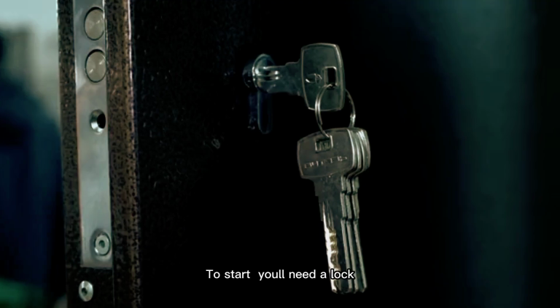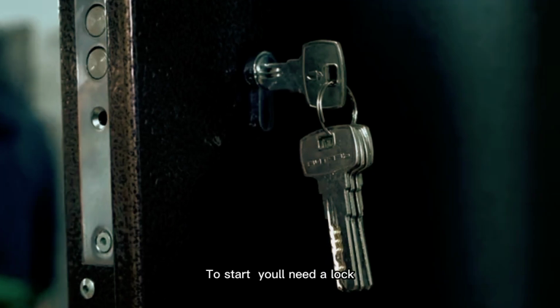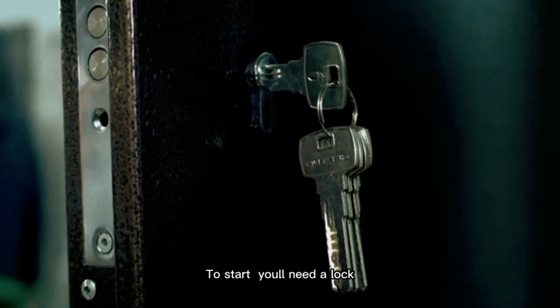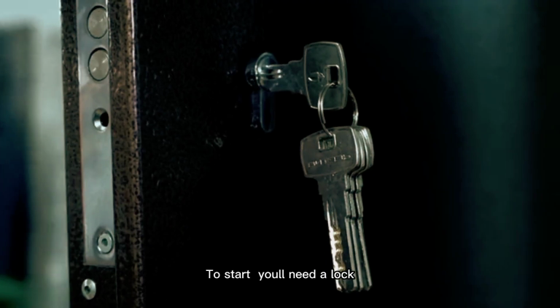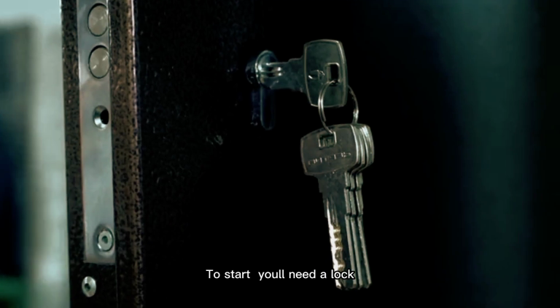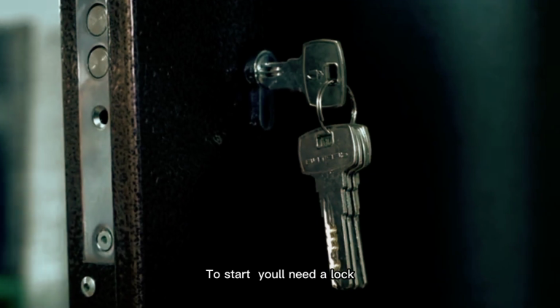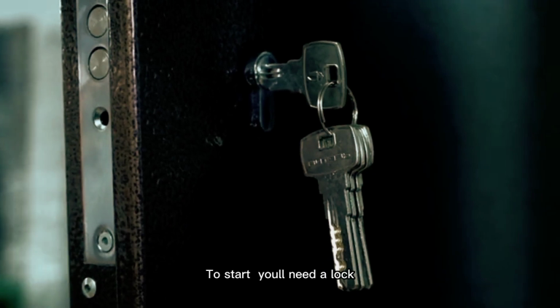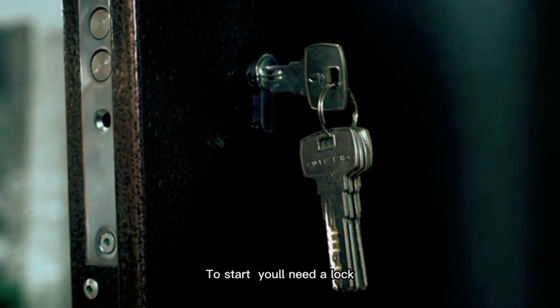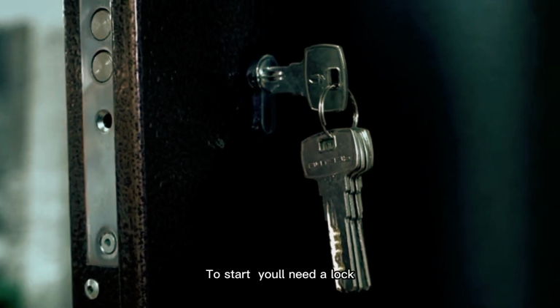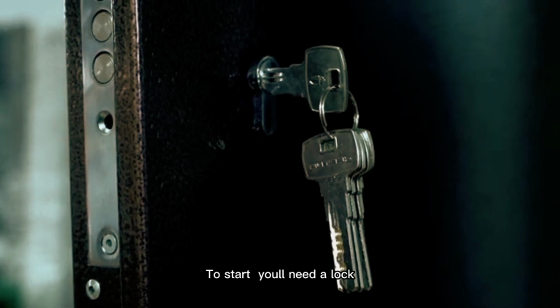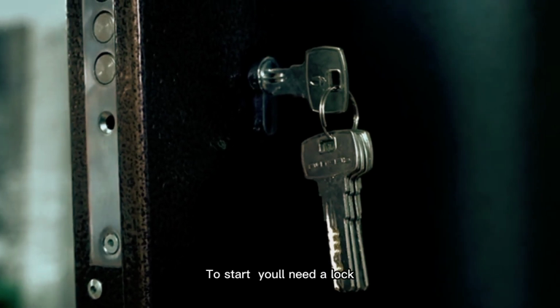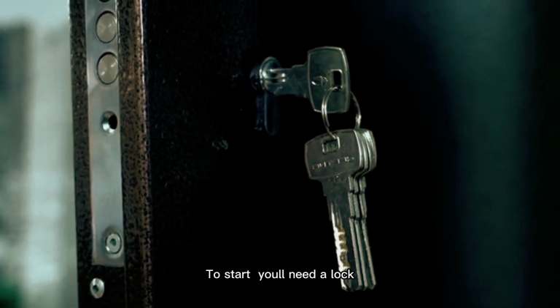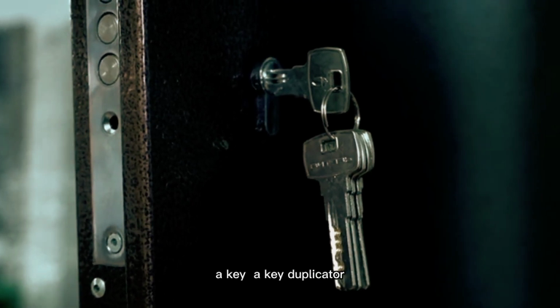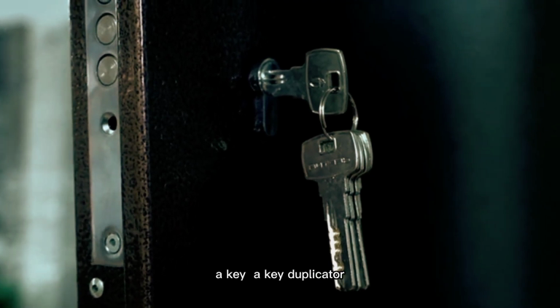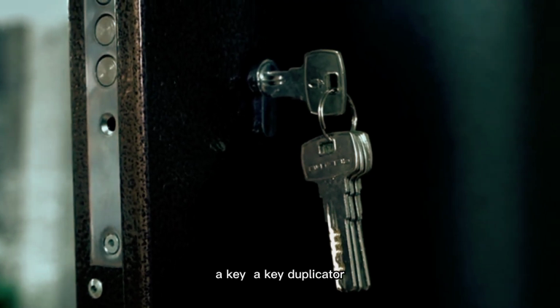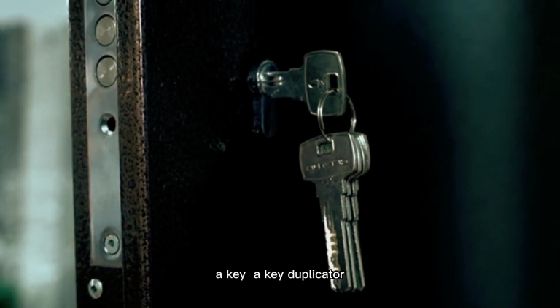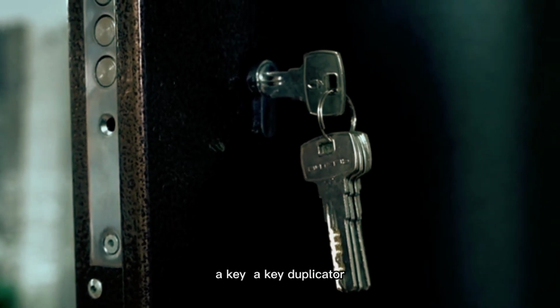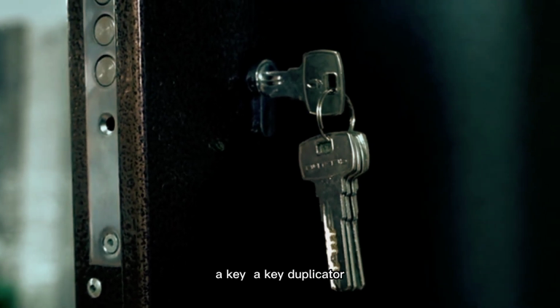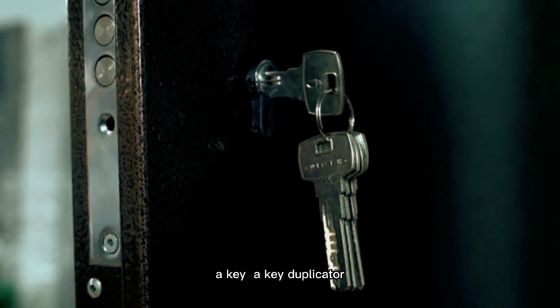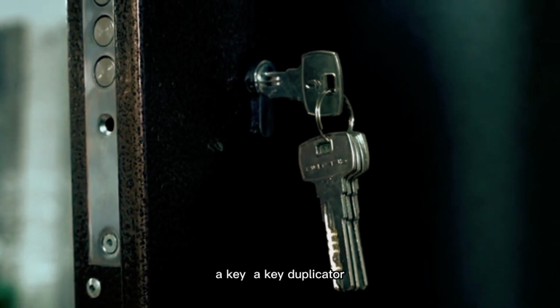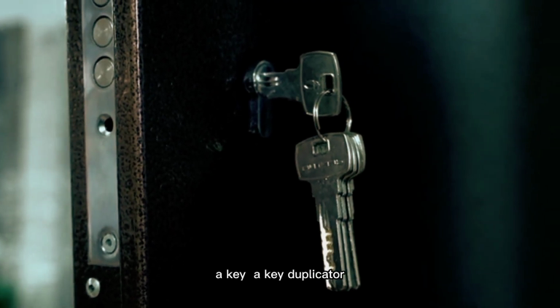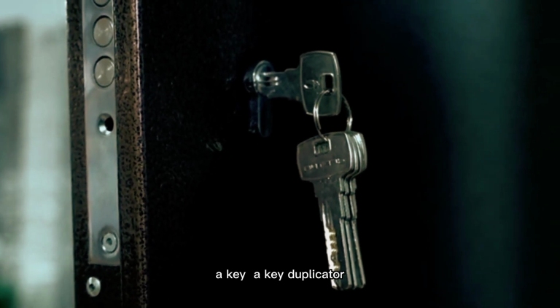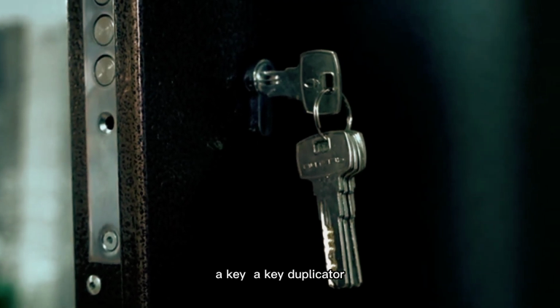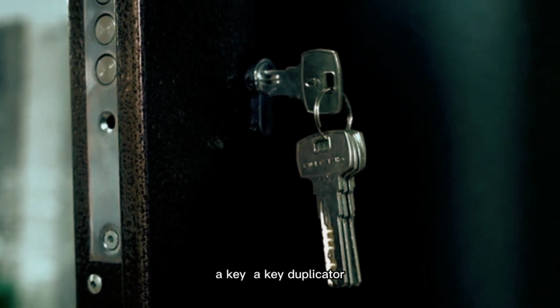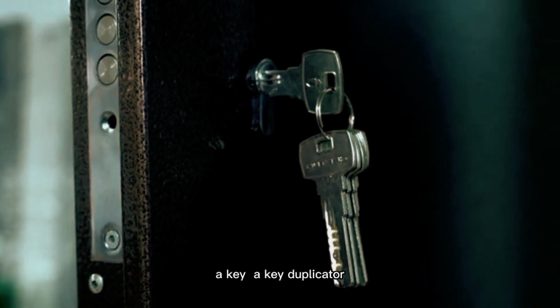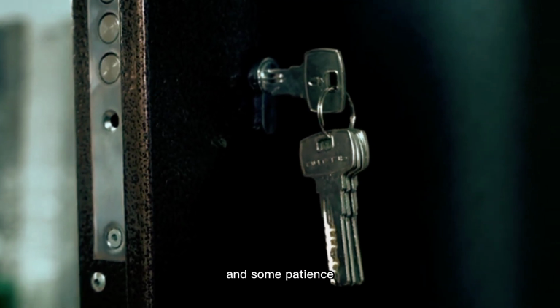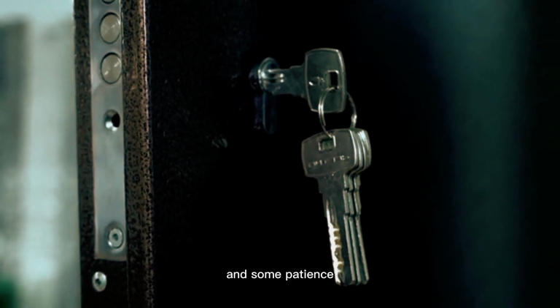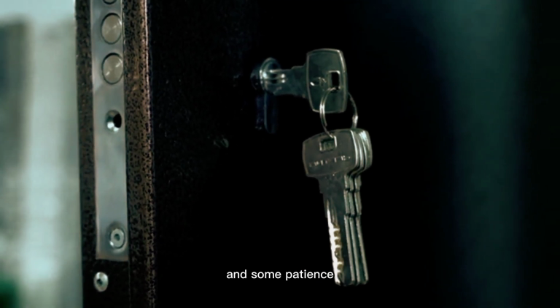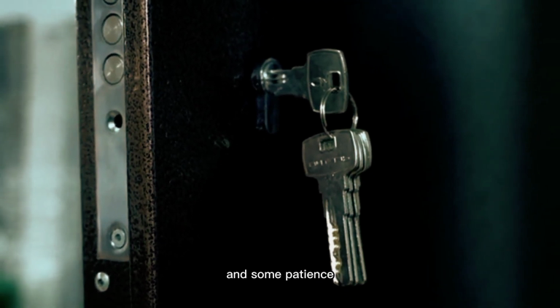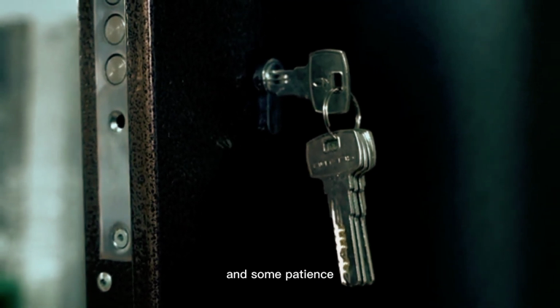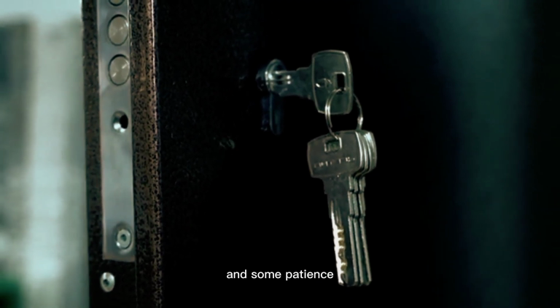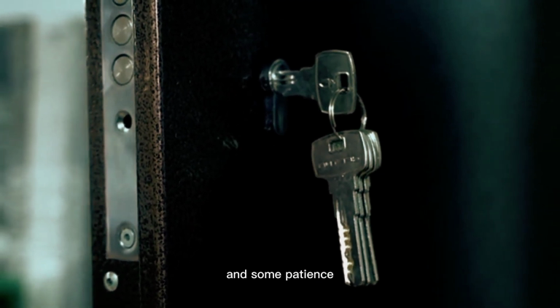To start, you'll need a lock, a key, a key duplicator, and some patience.